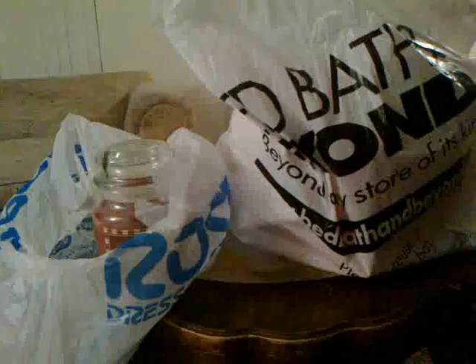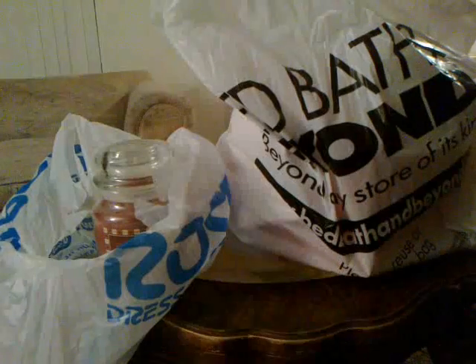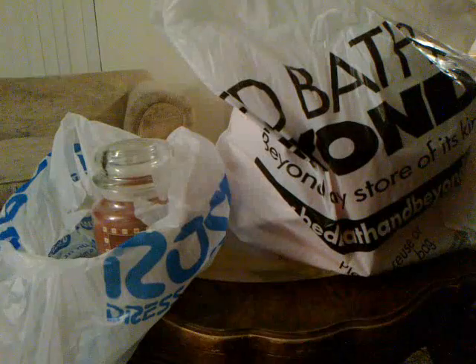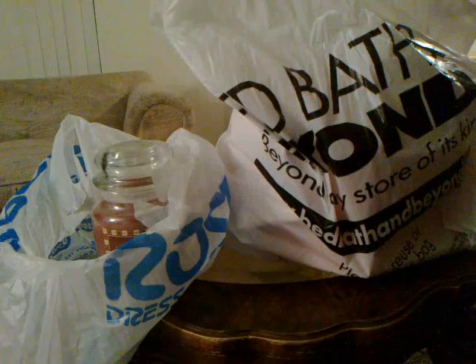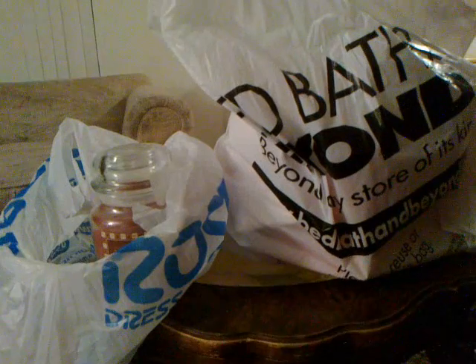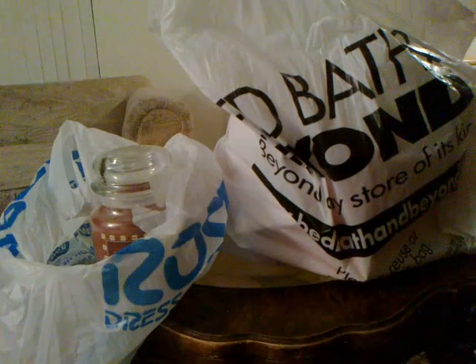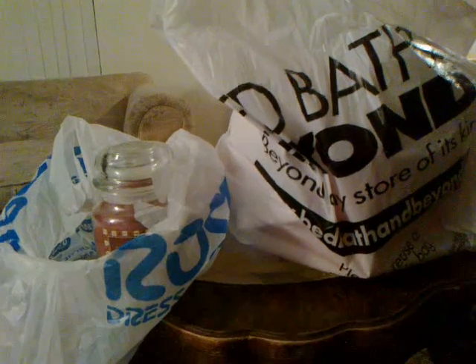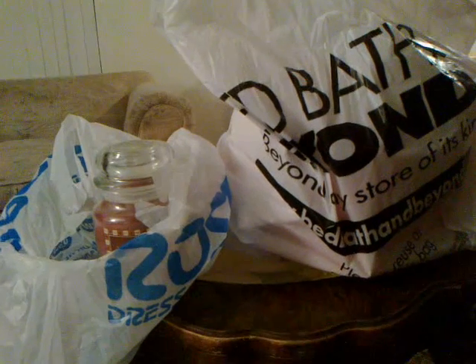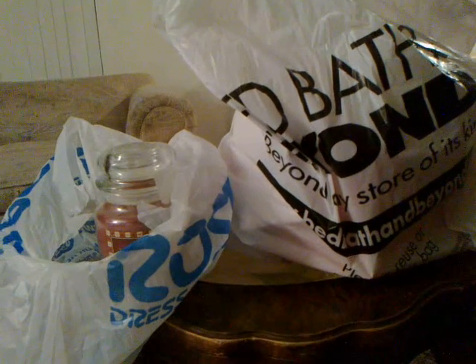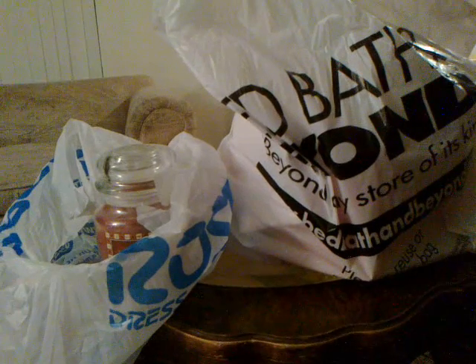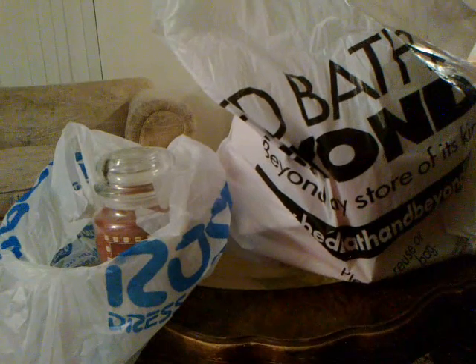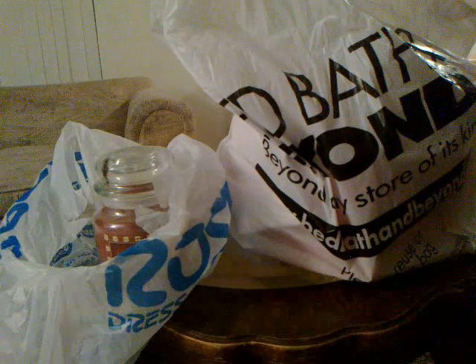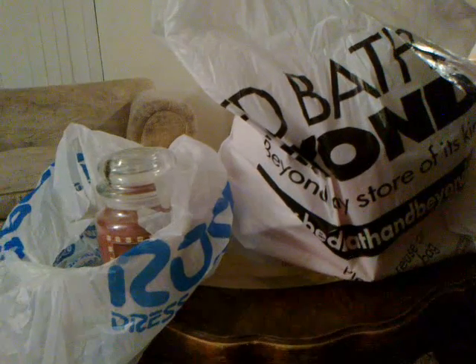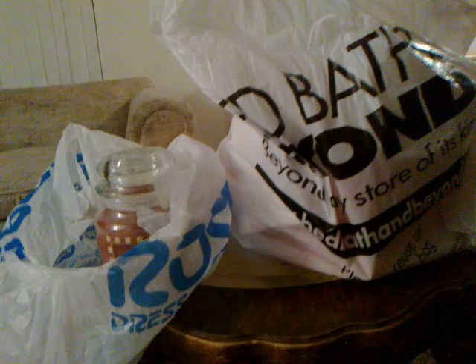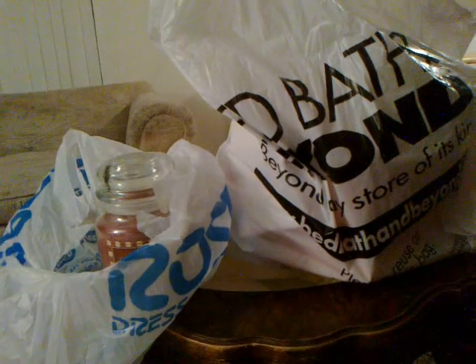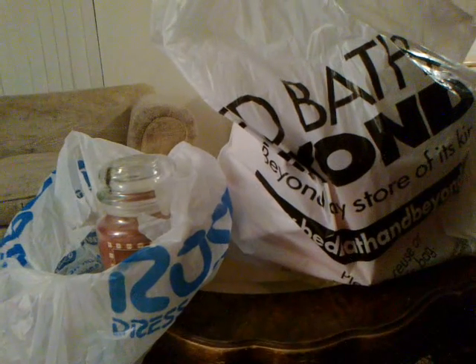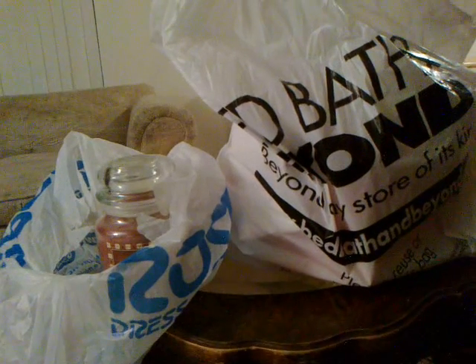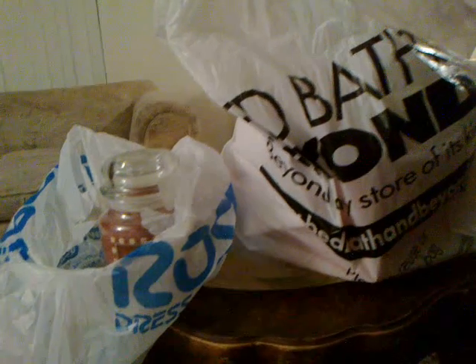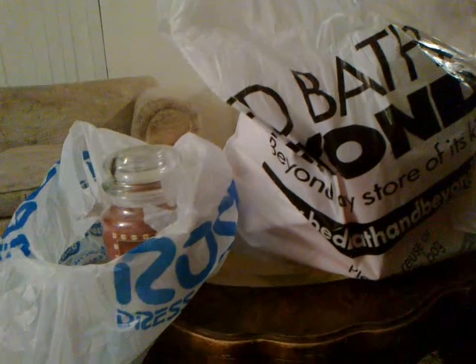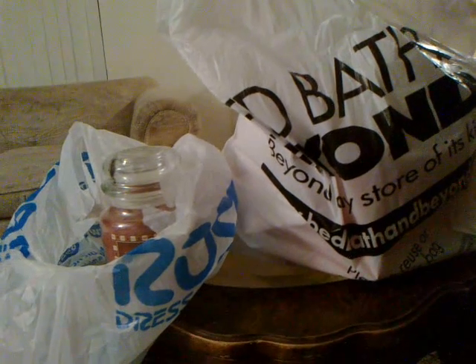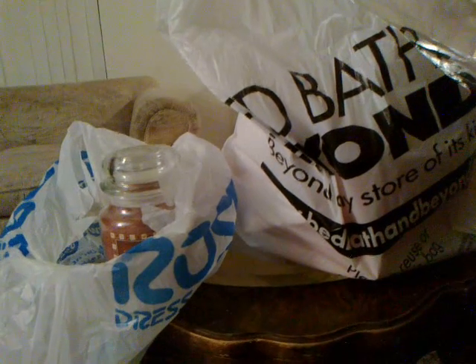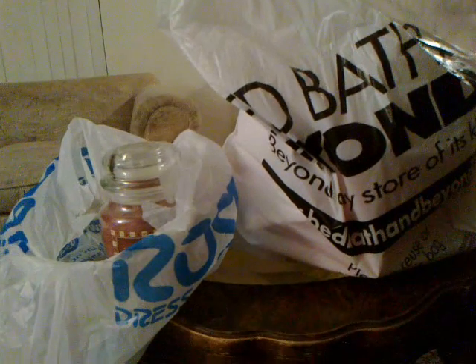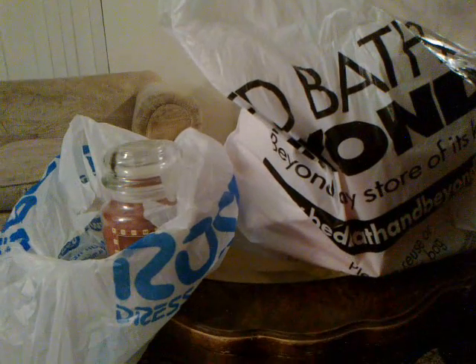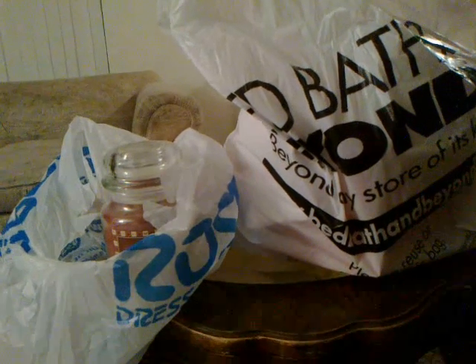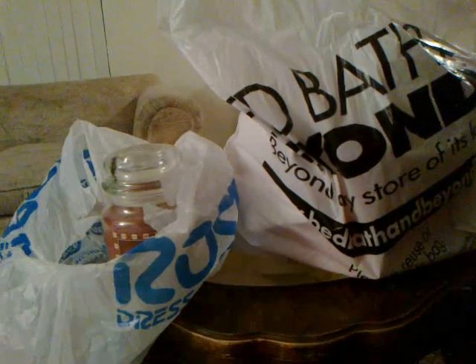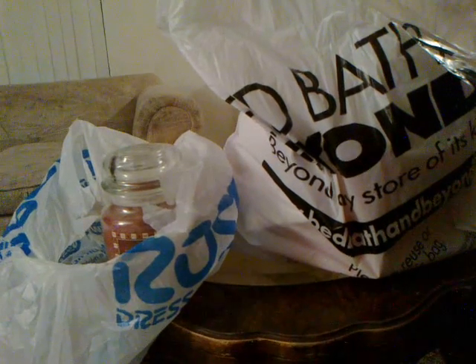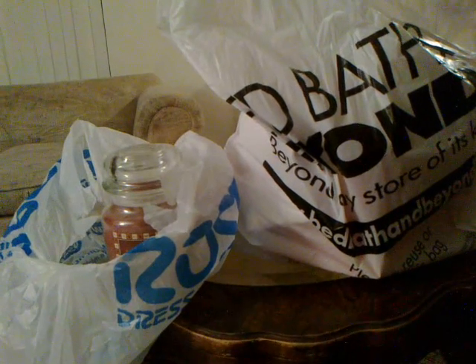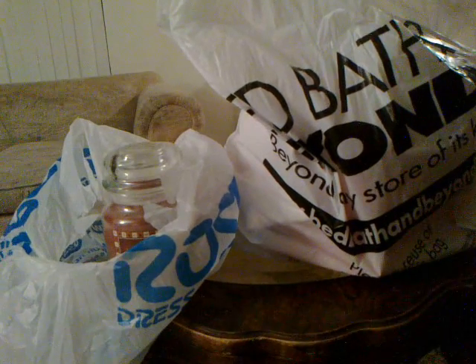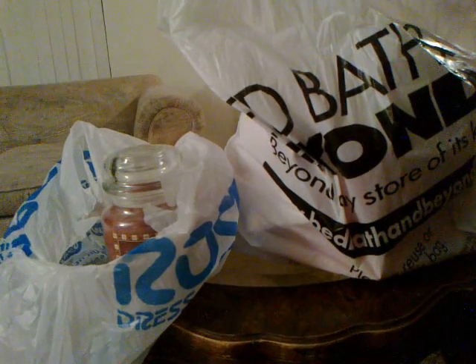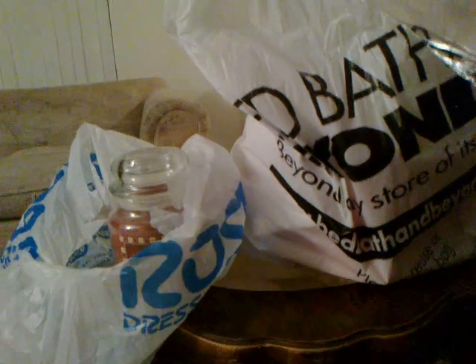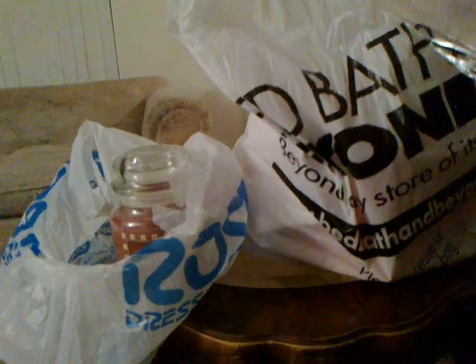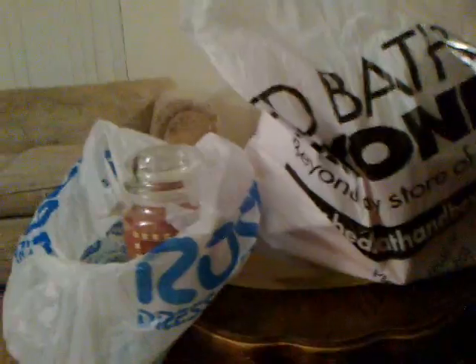I went to a couple stores today and bought Yankee Candle products. I went to Ross and Bed Bath & Beyond.